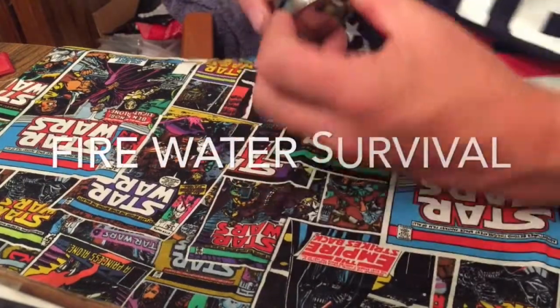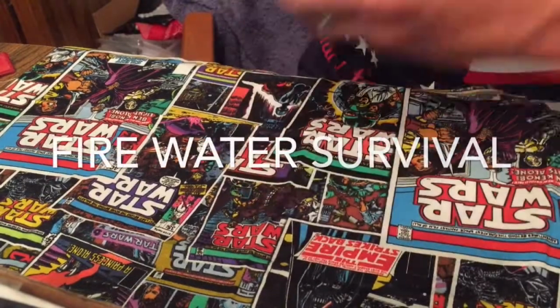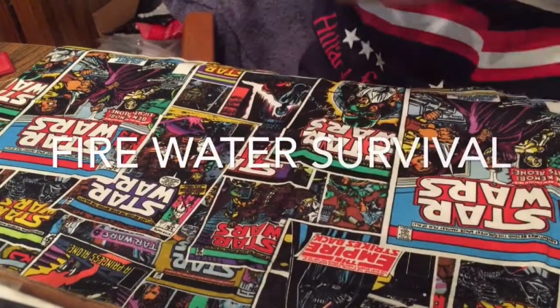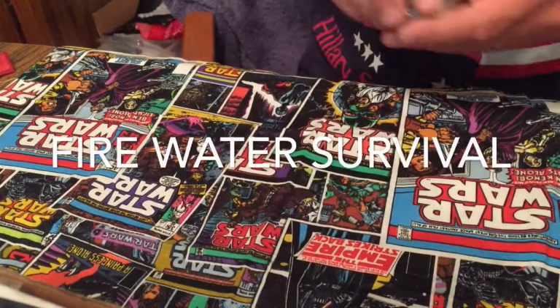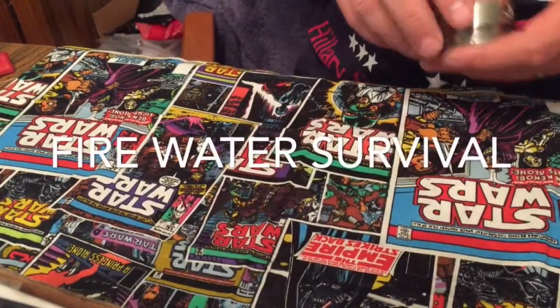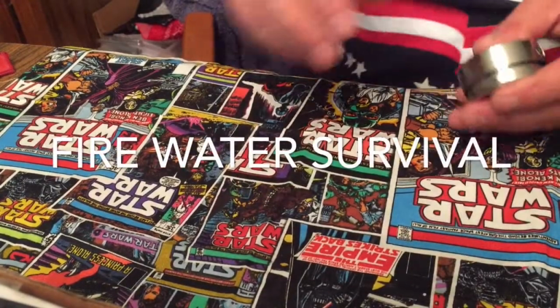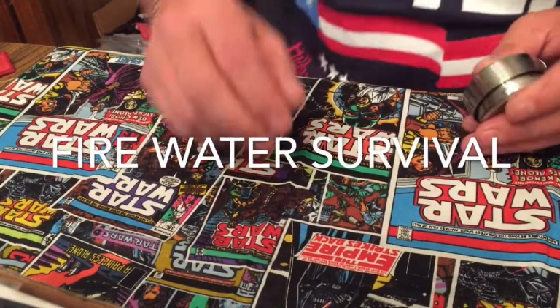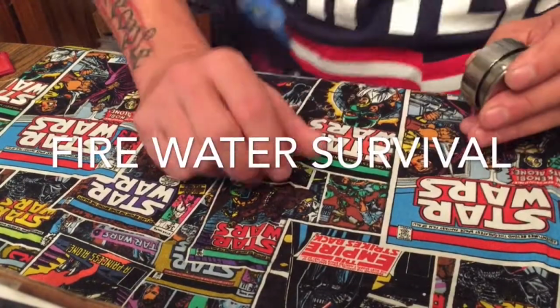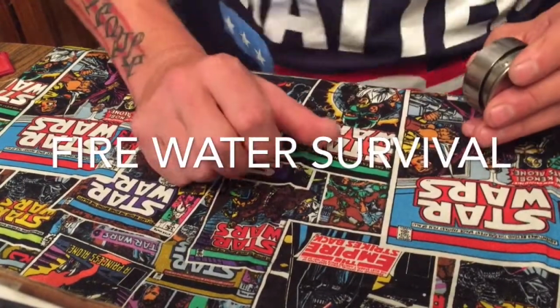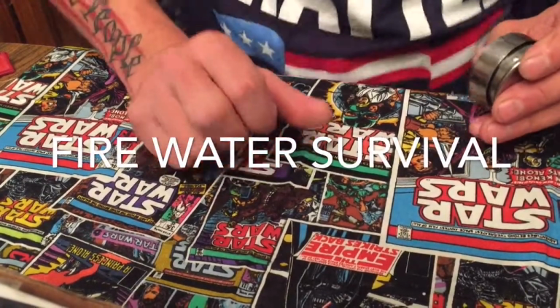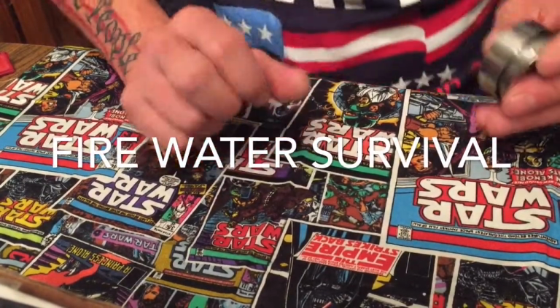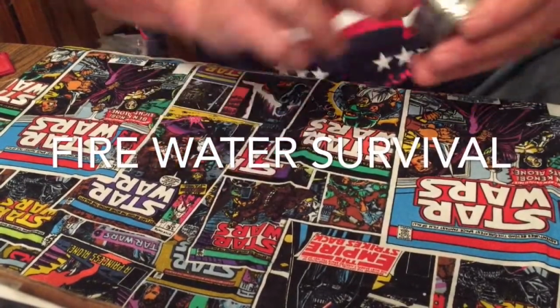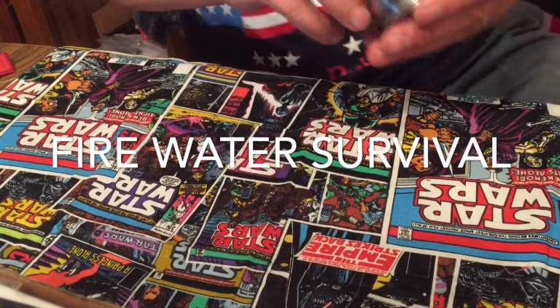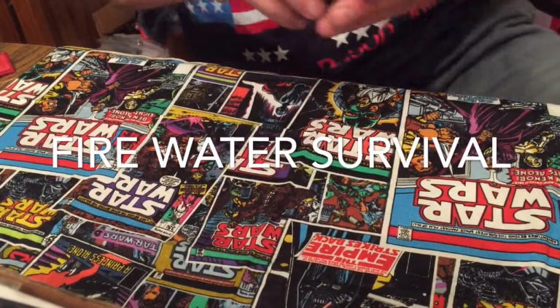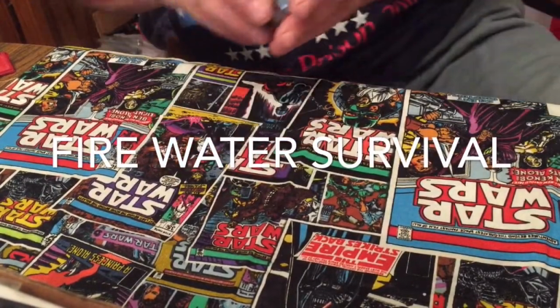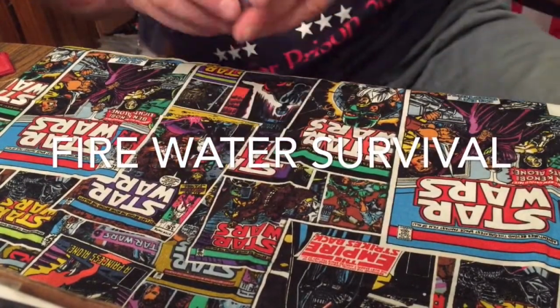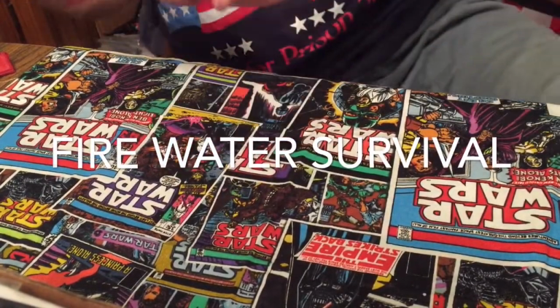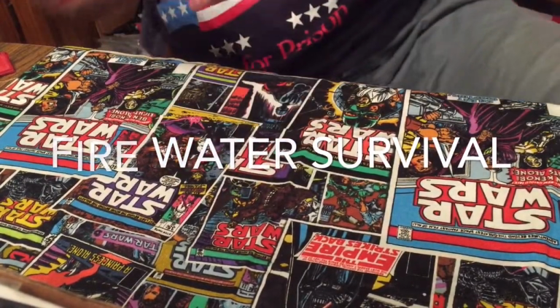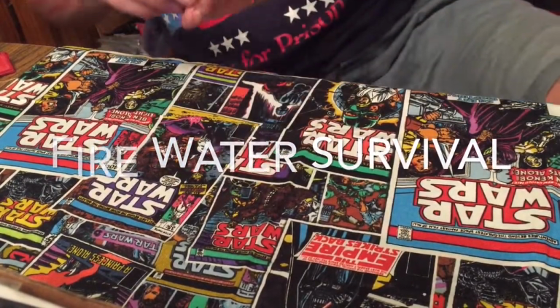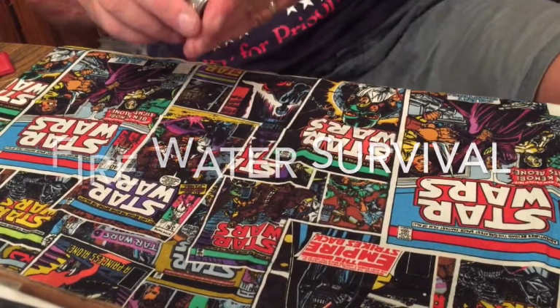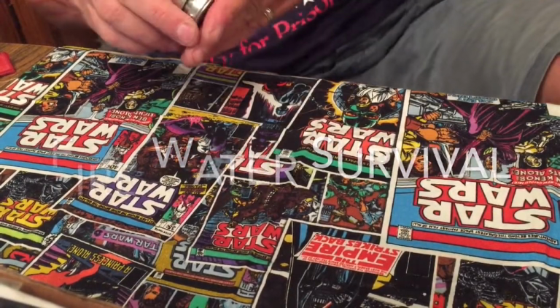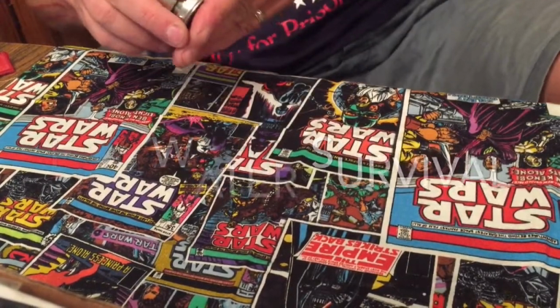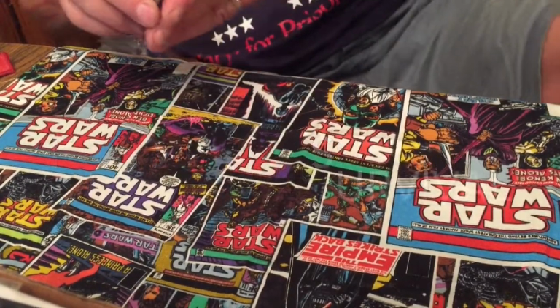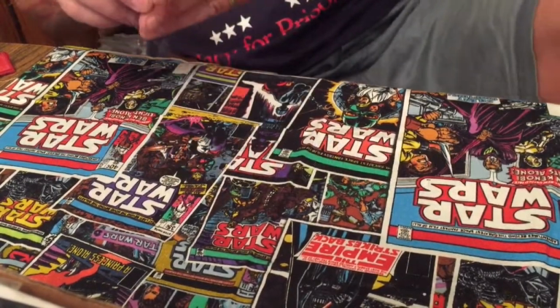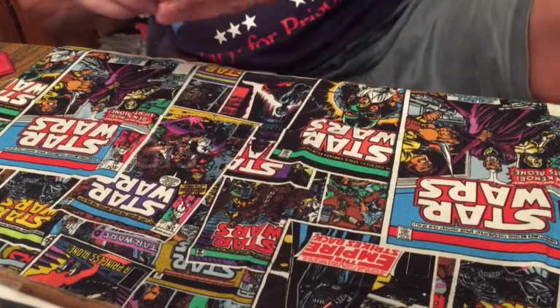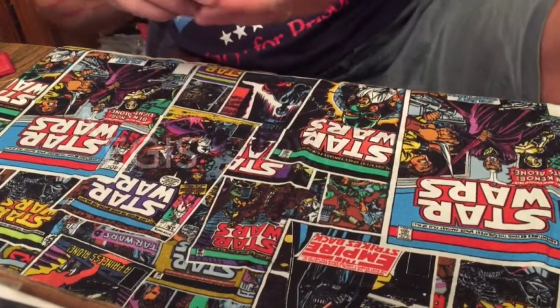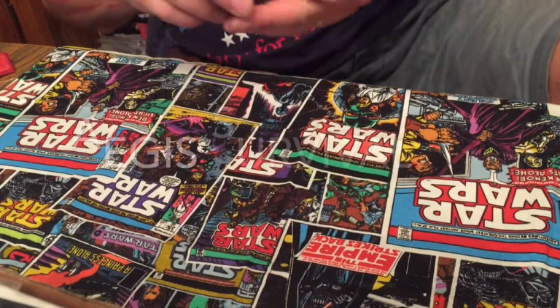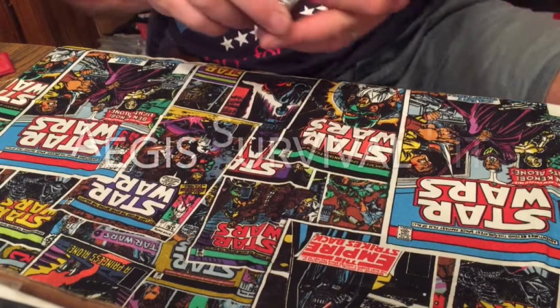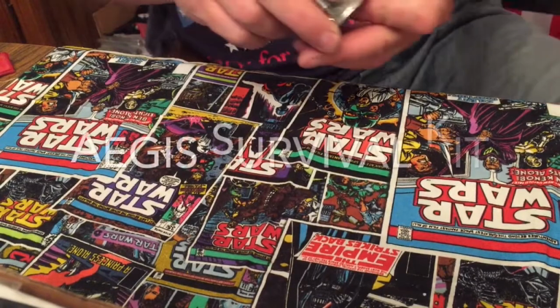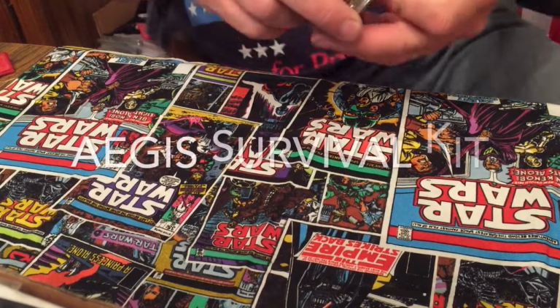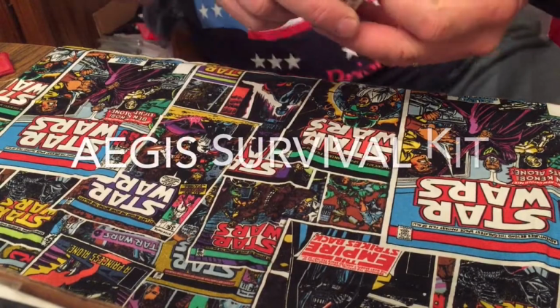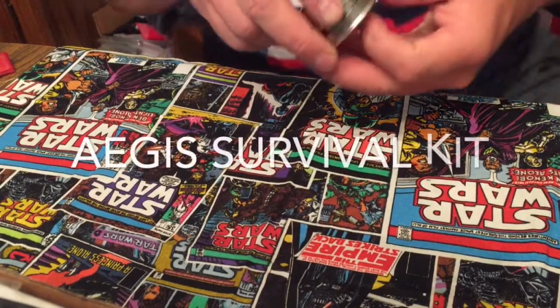Greetings YouTube, Martin Ford with Great American Survival. This week we're looking at the Firewater Survival Aegis.